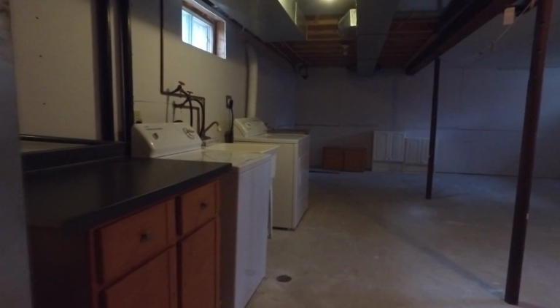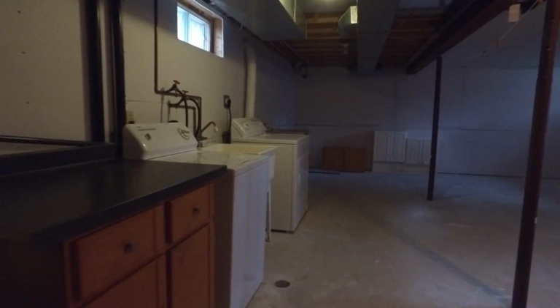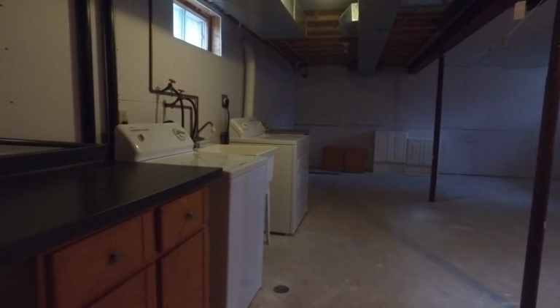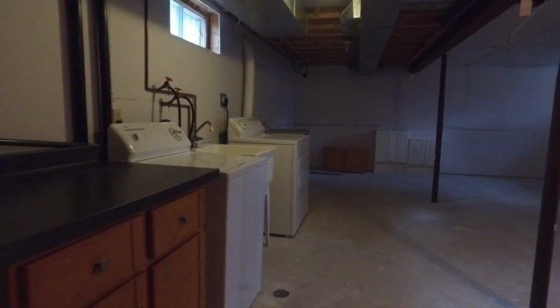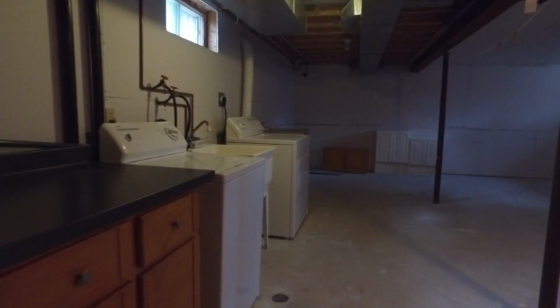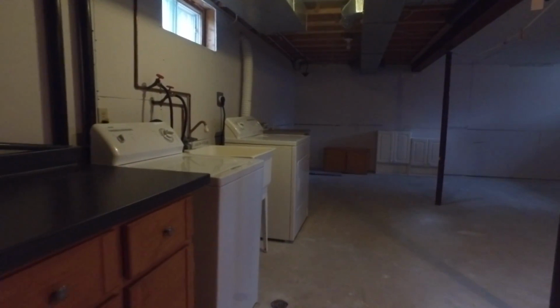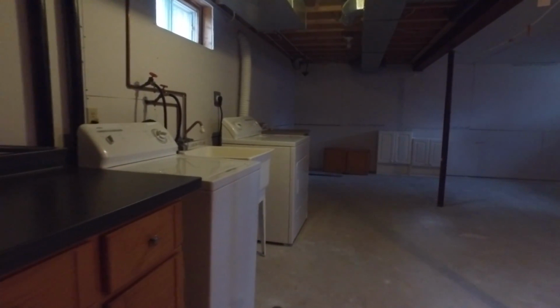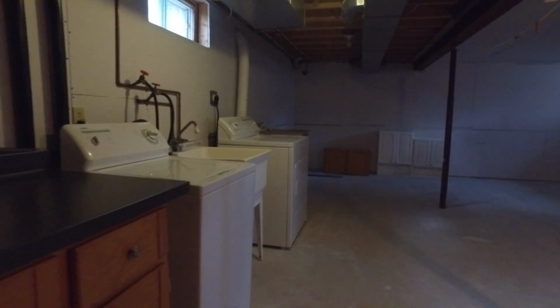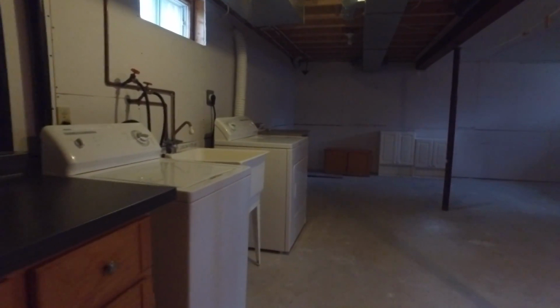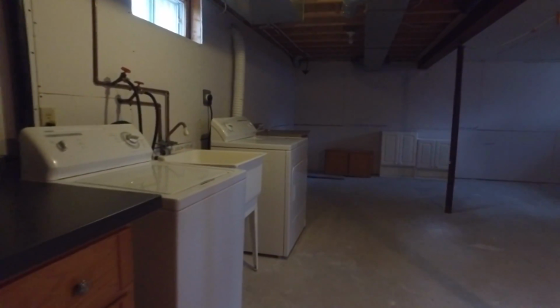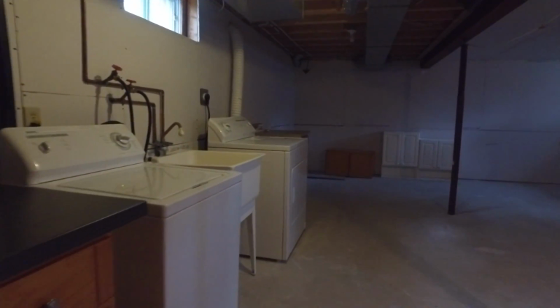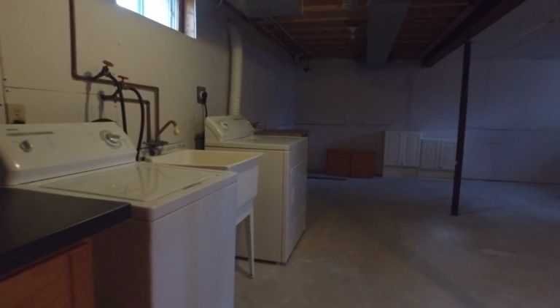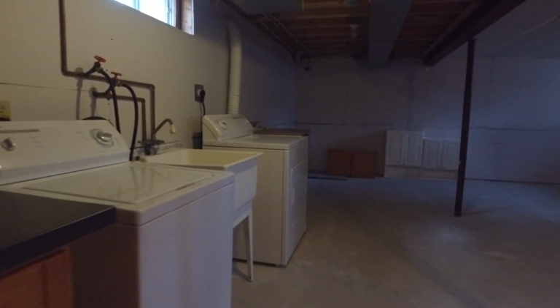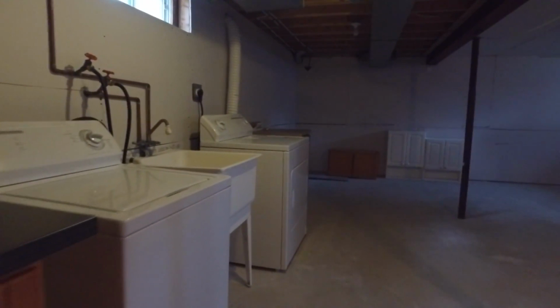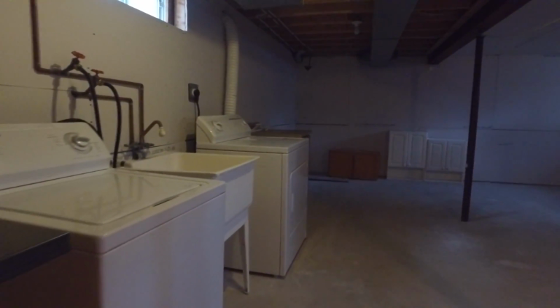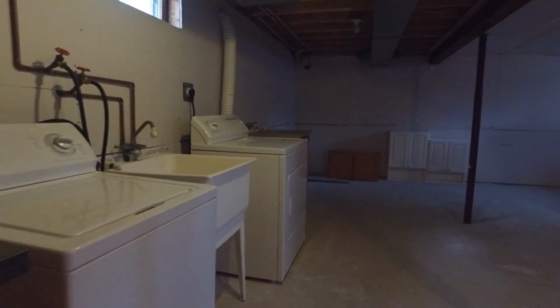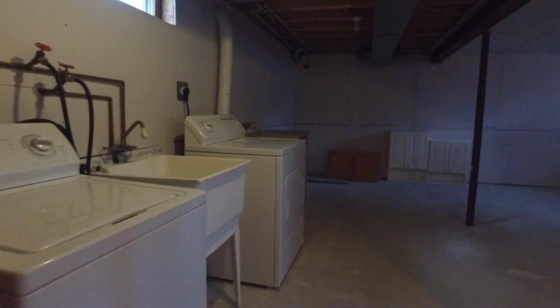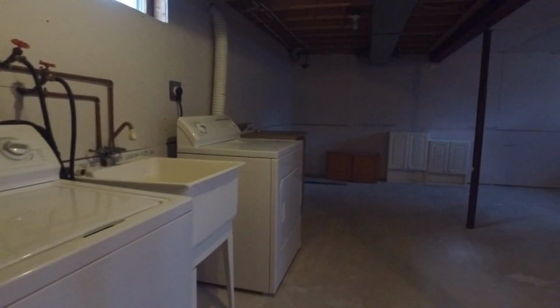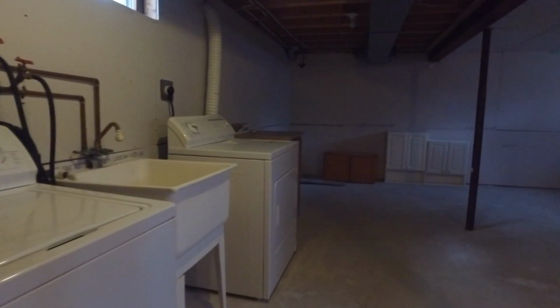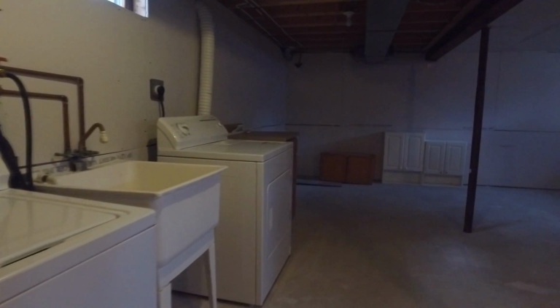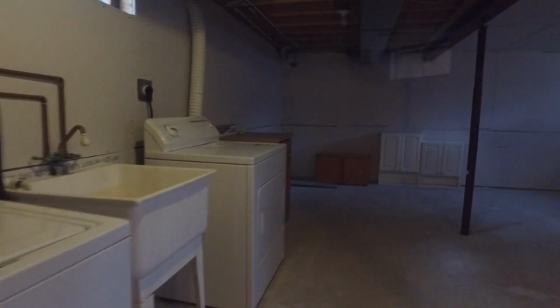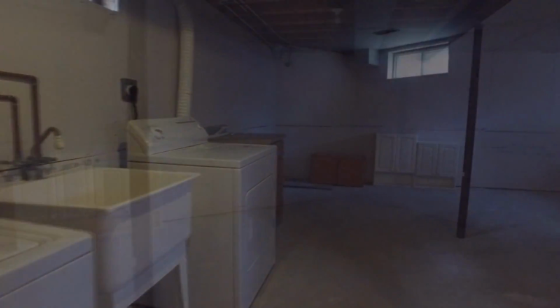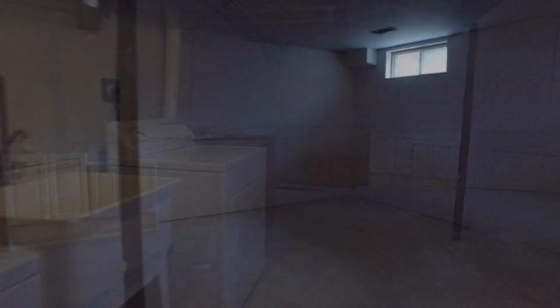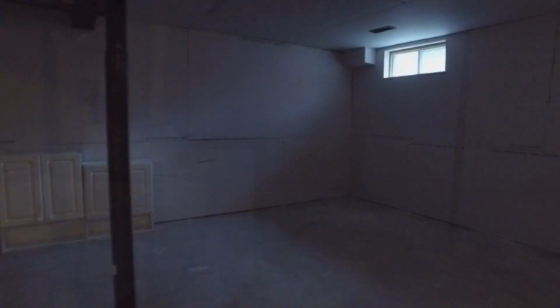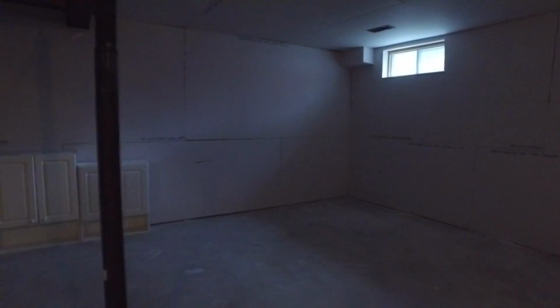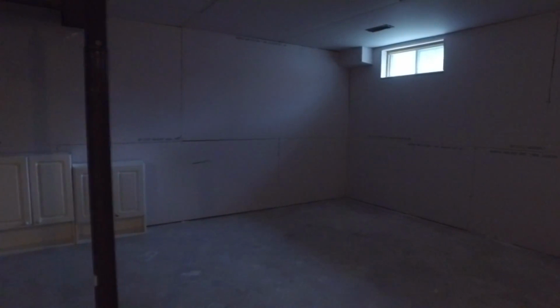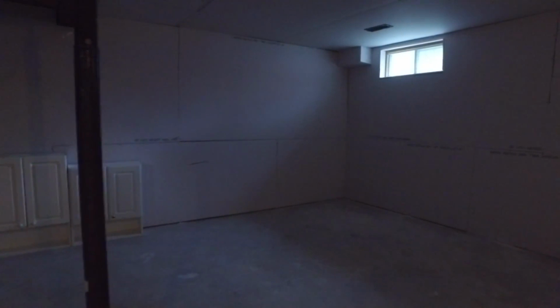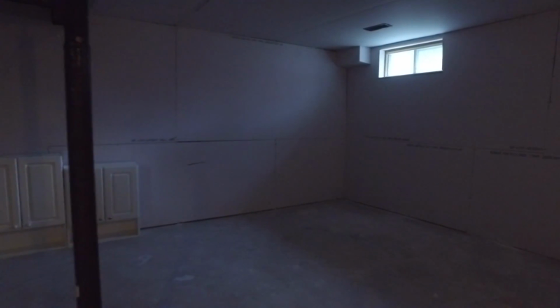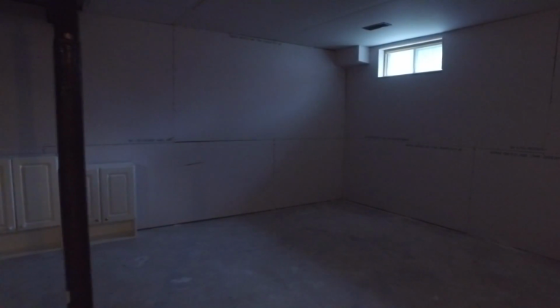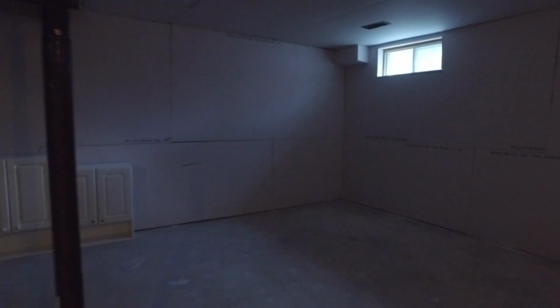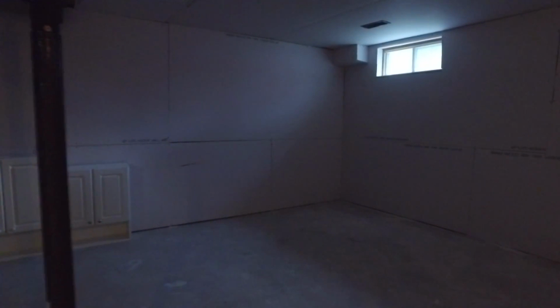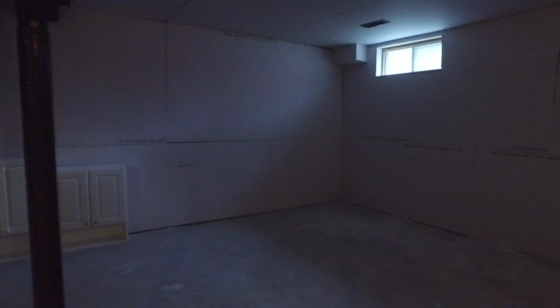The basement is awaiting your final touches. The perimeter walls have just been insulated and are all freshly drywalled.